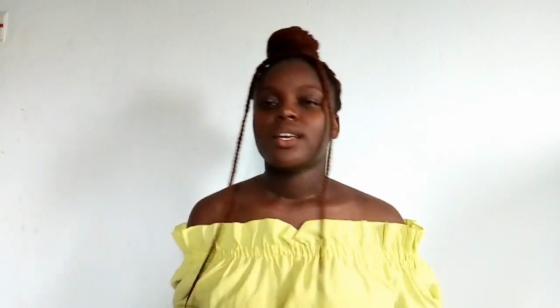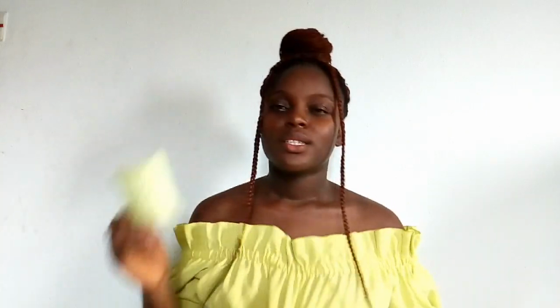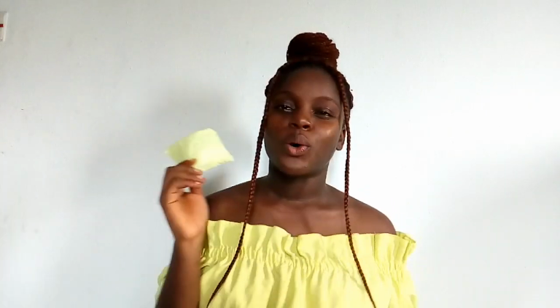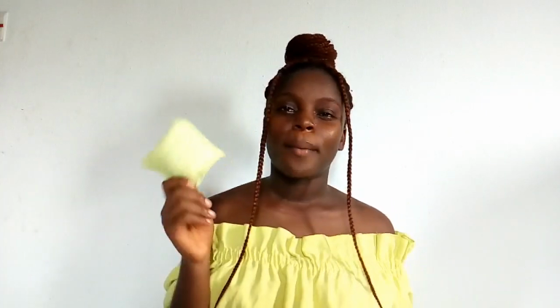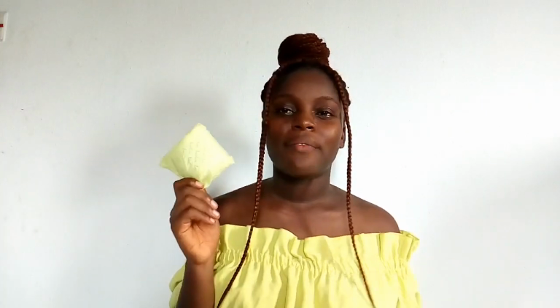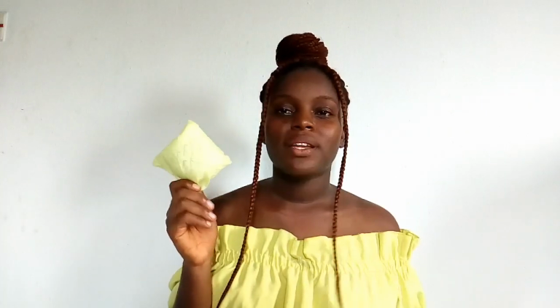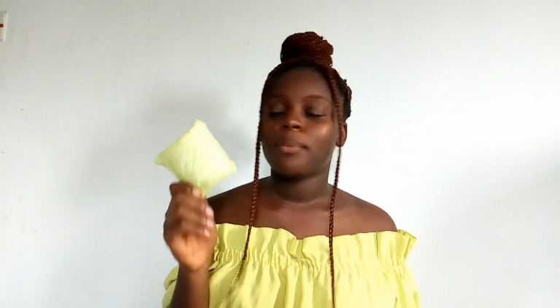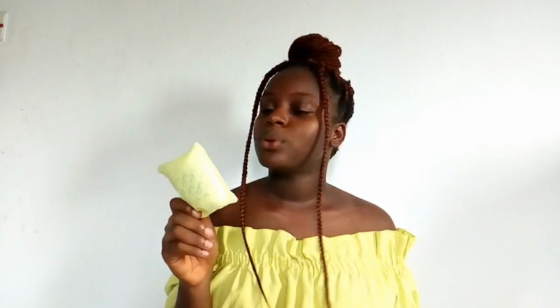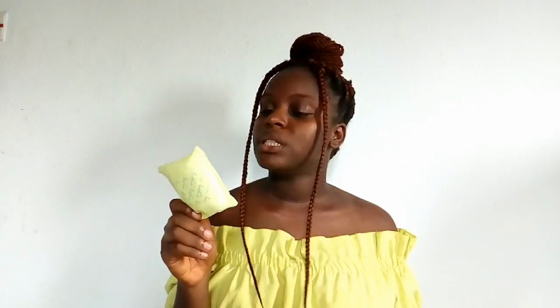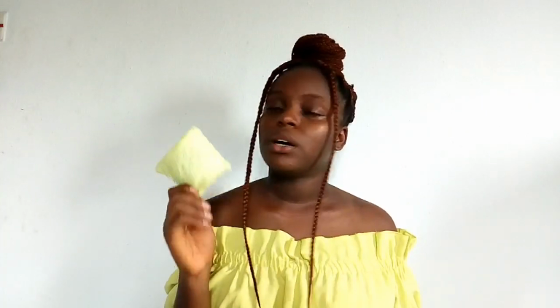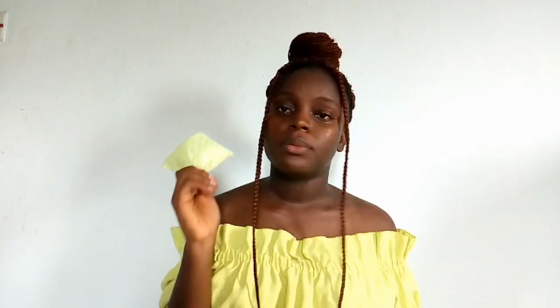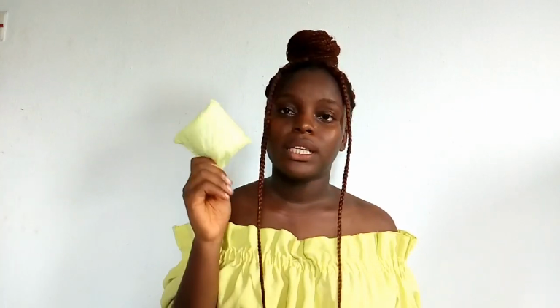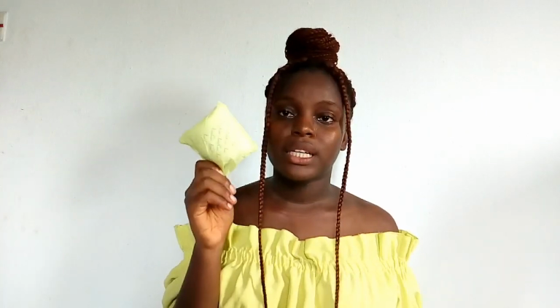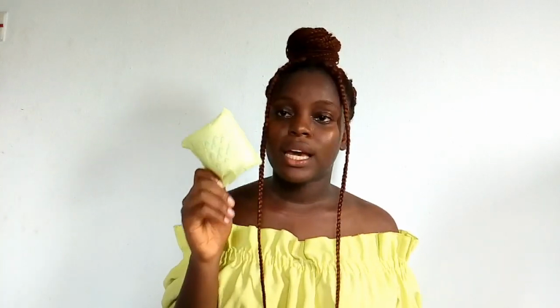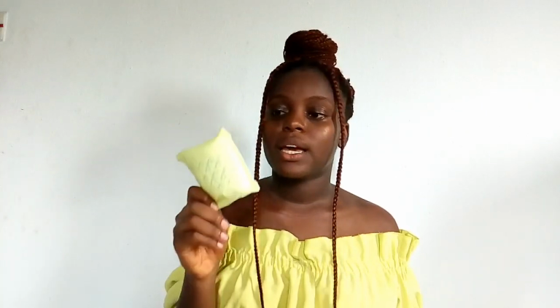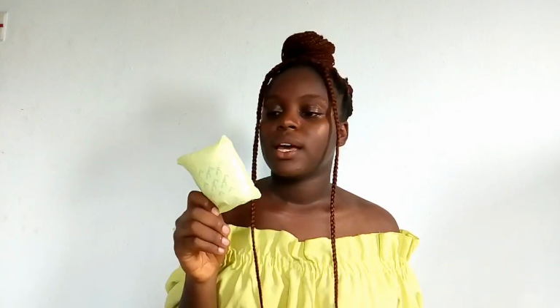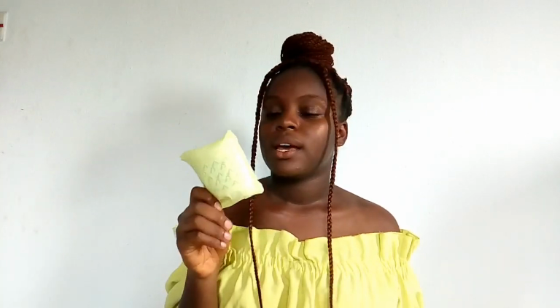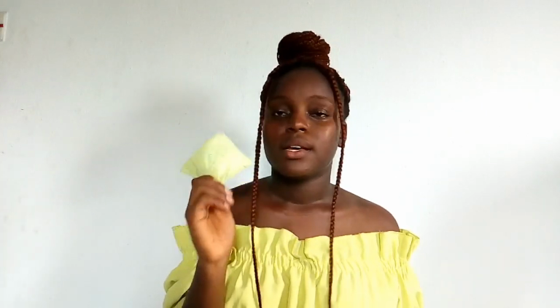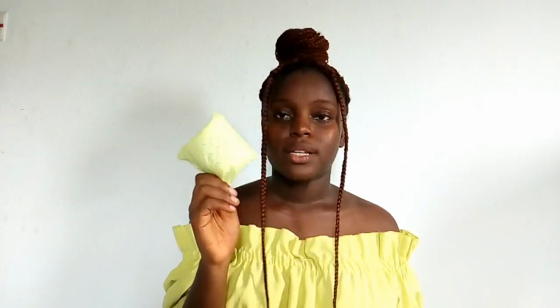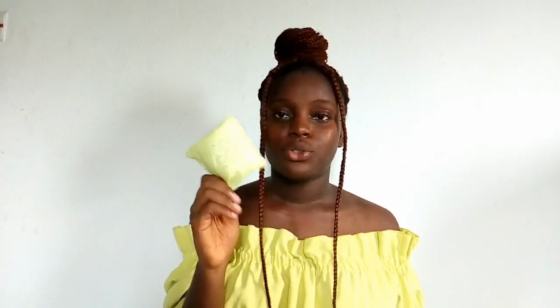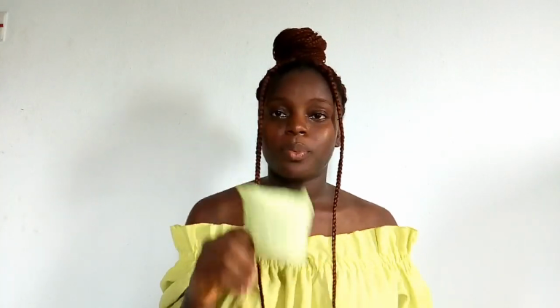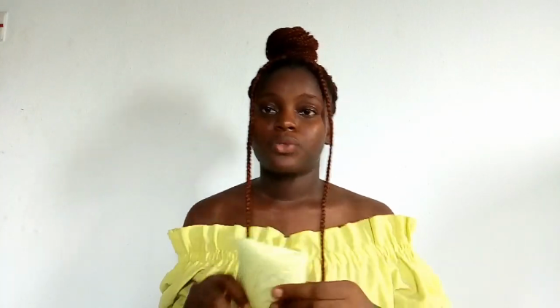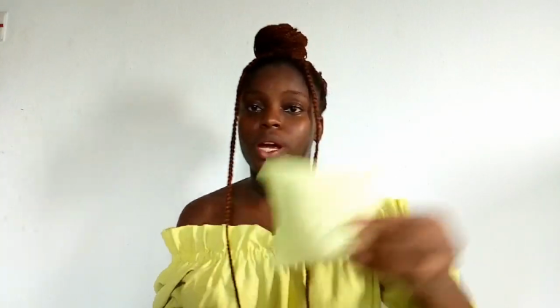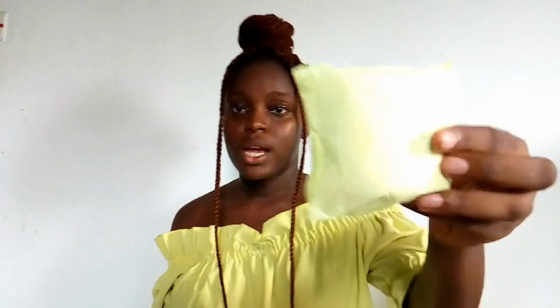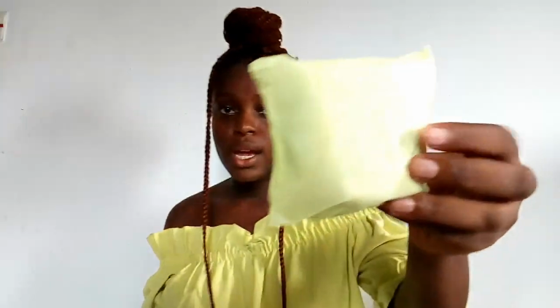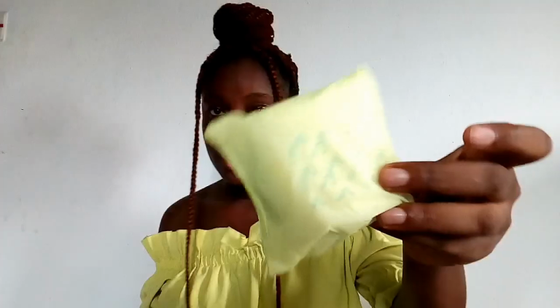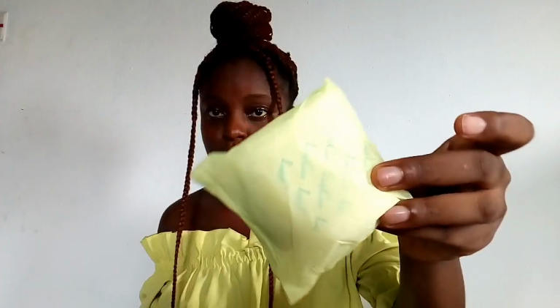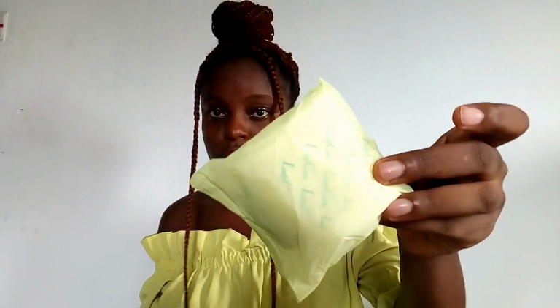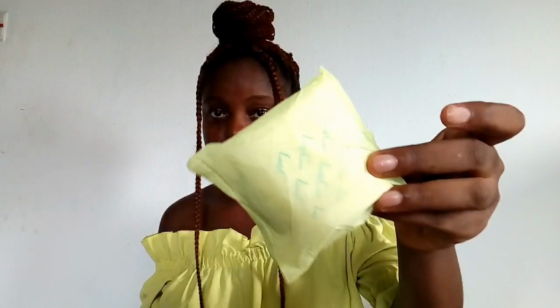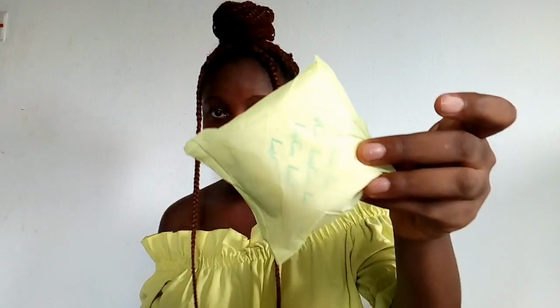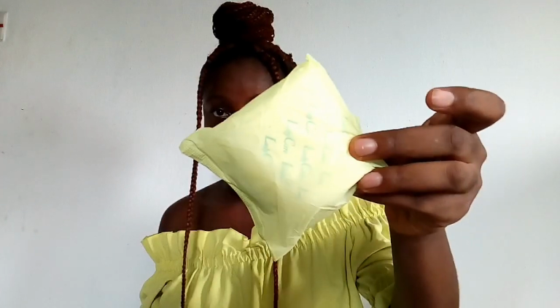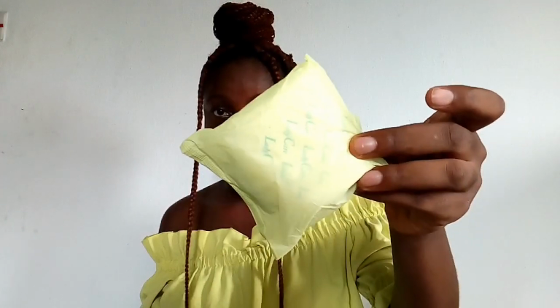So I'm holding Lady Care sanitary pads right here, as you guys can see.